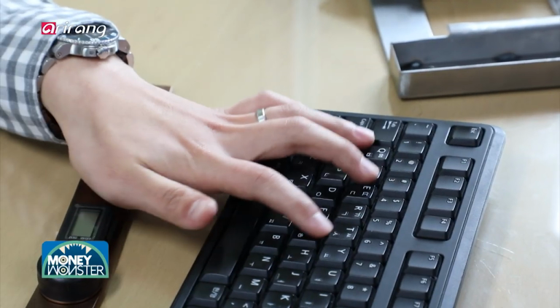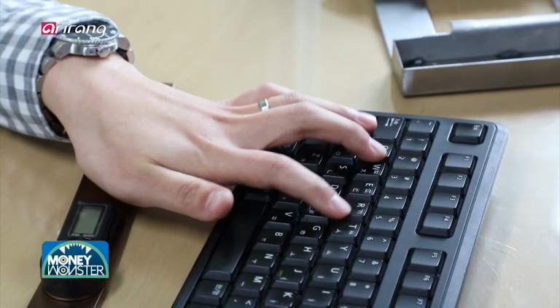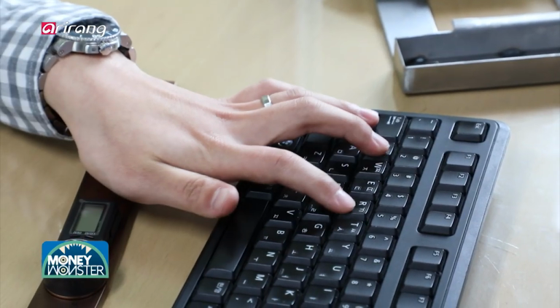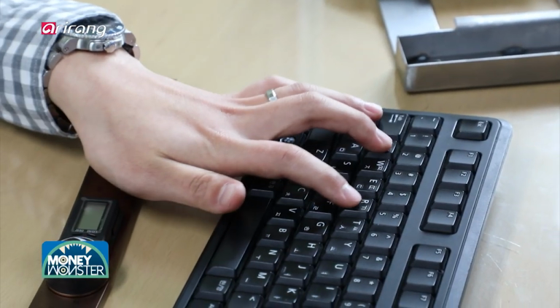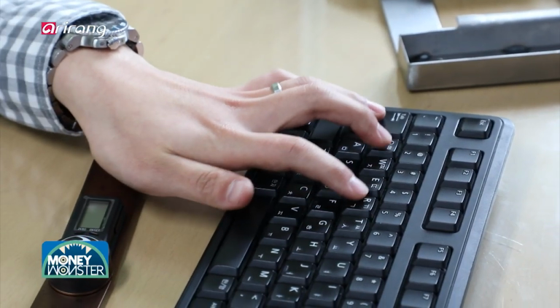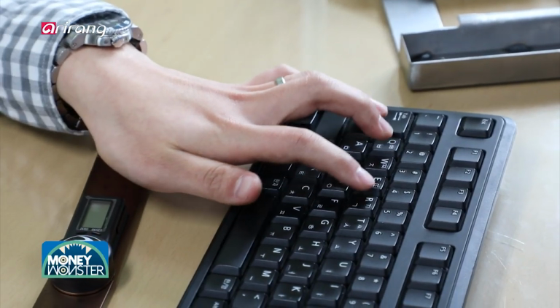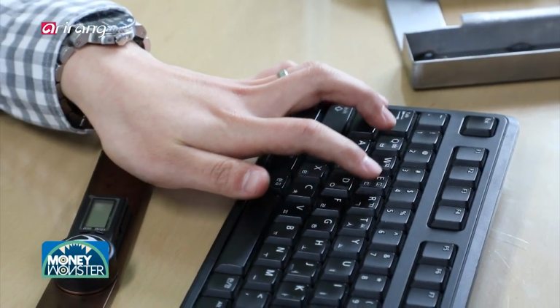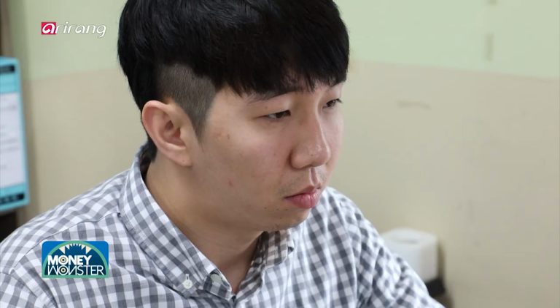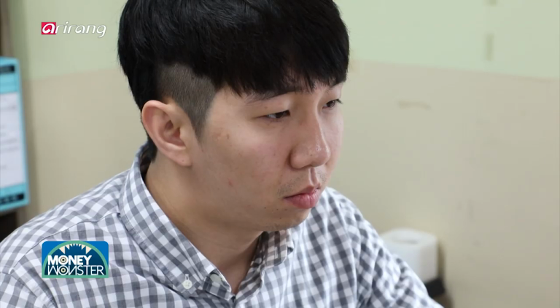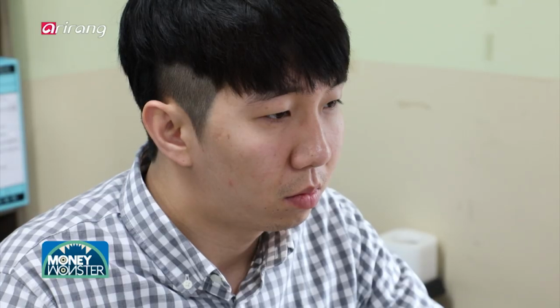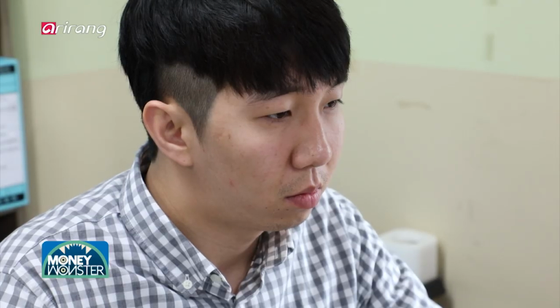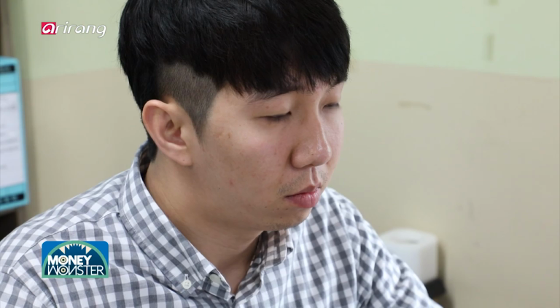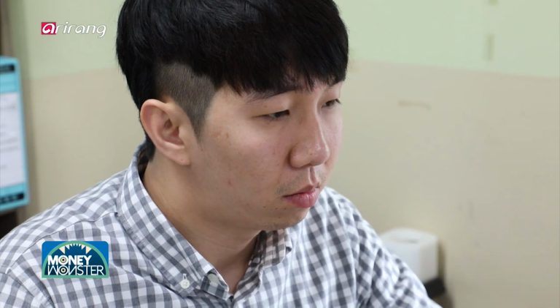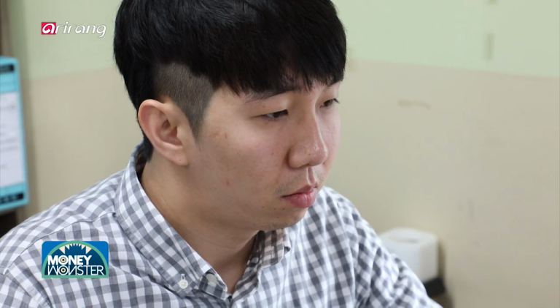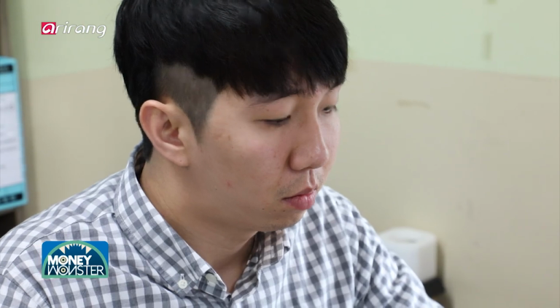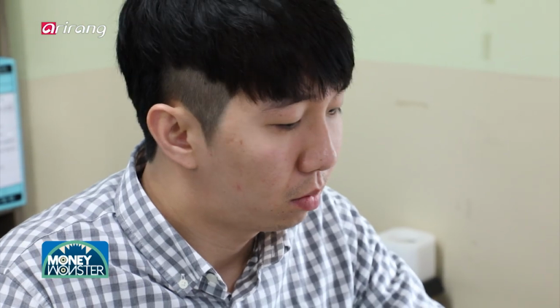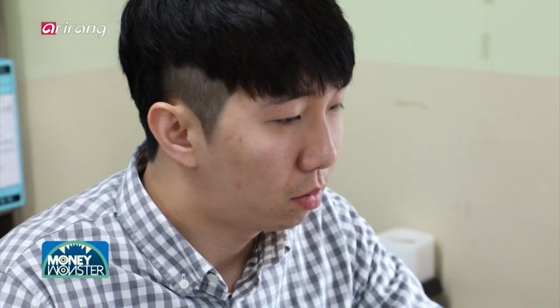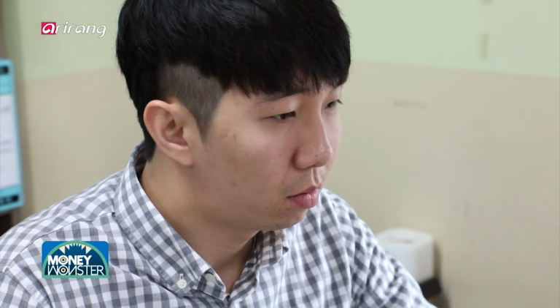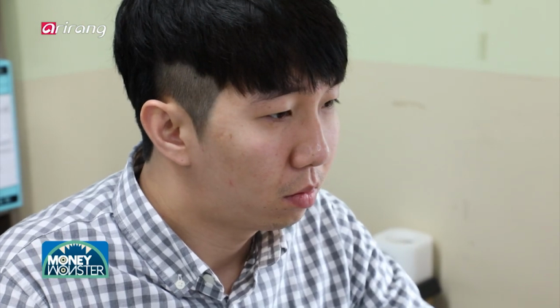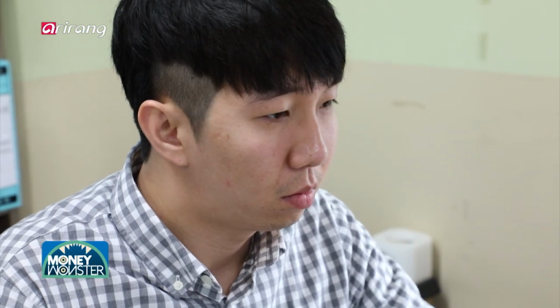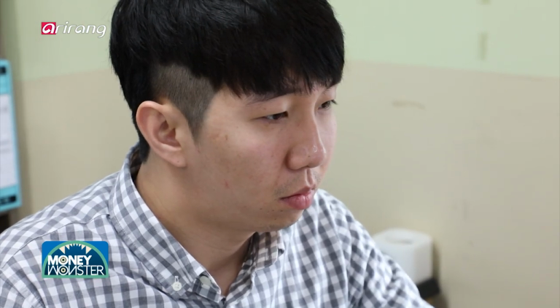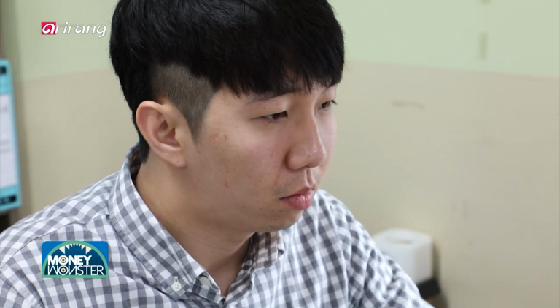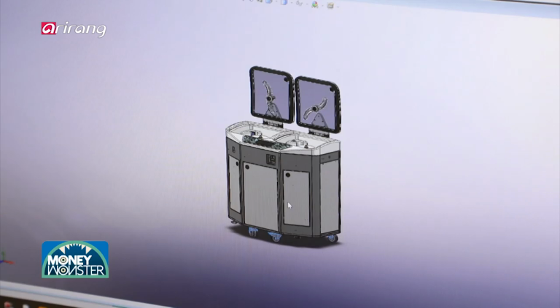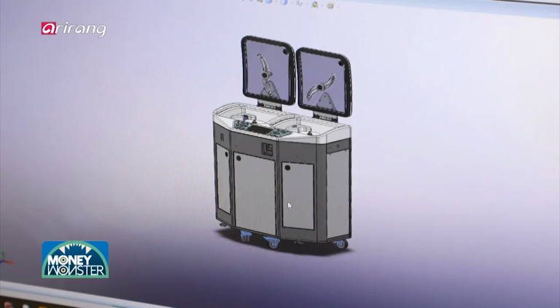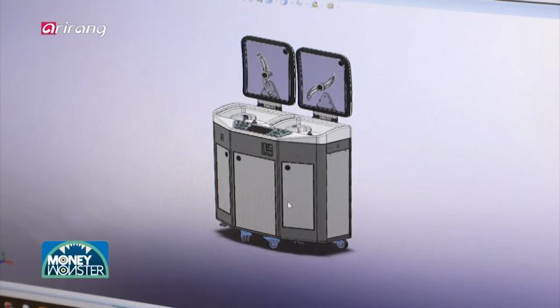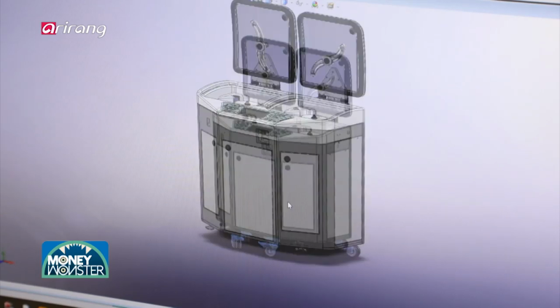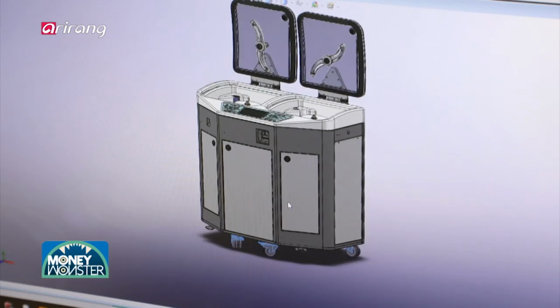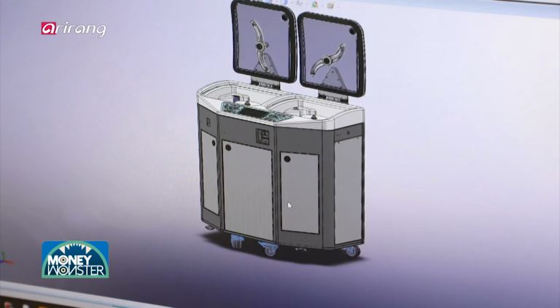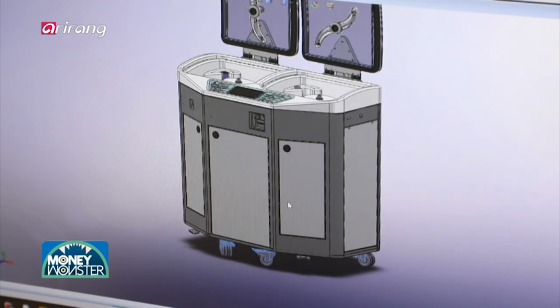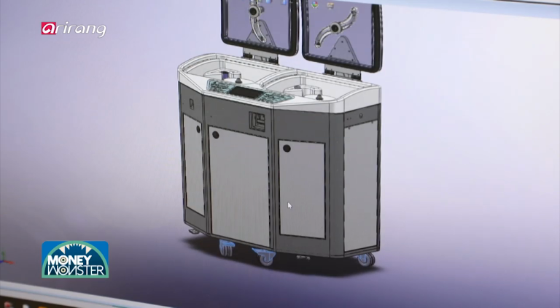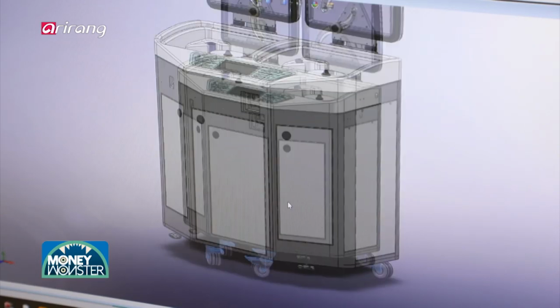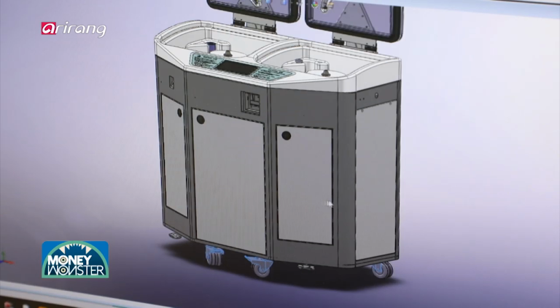Also, the business has made utmost efforts to globalize the domestic medical devices.